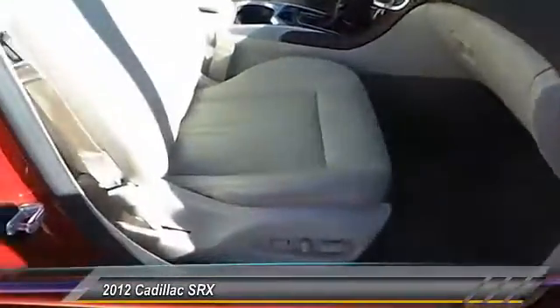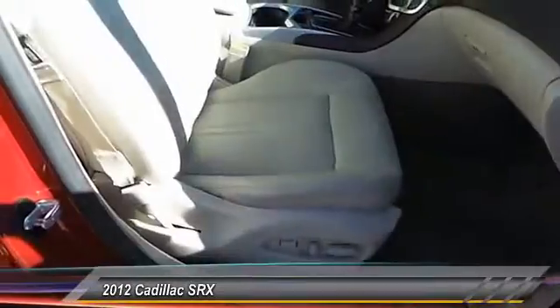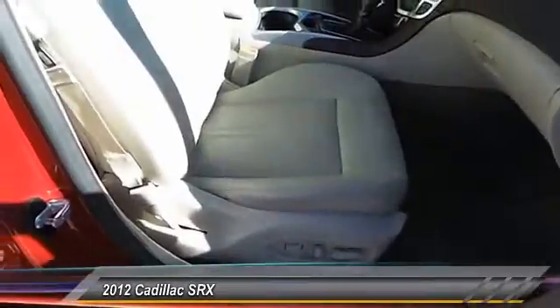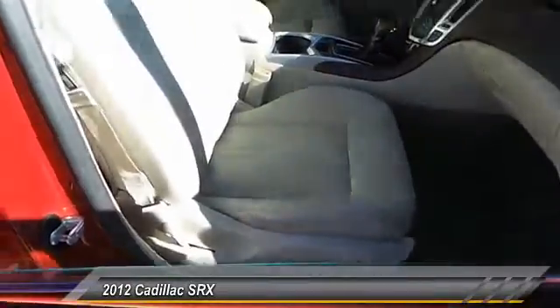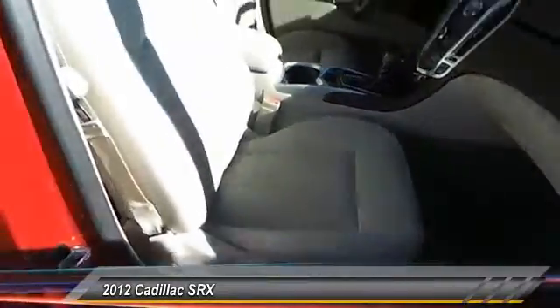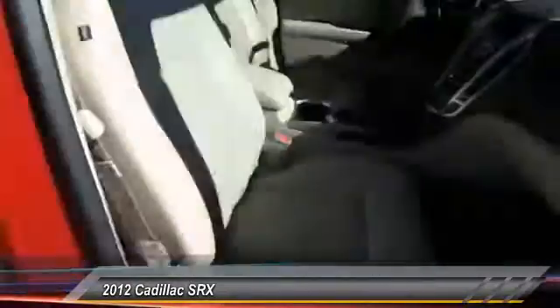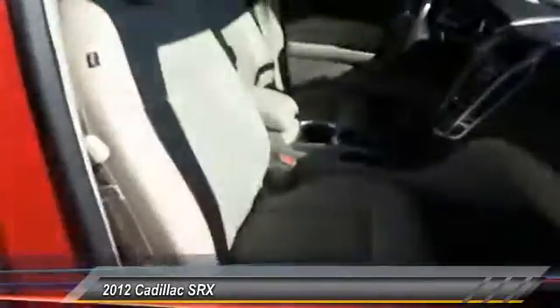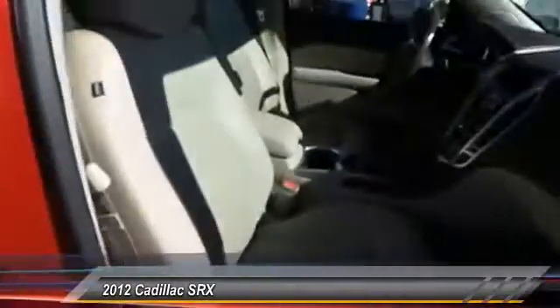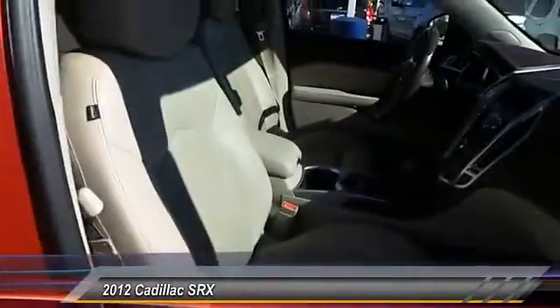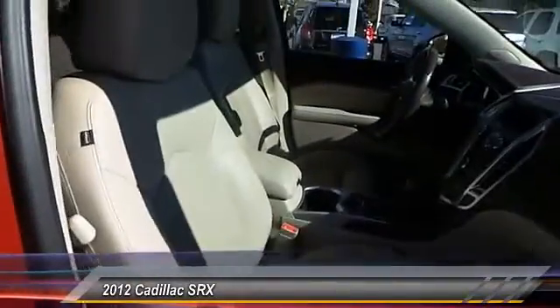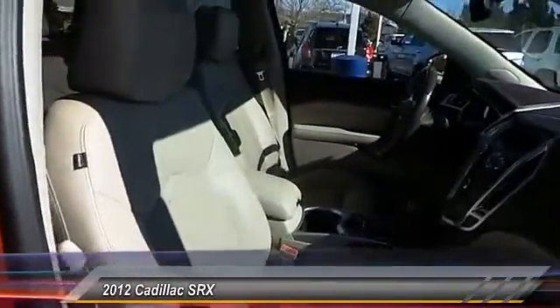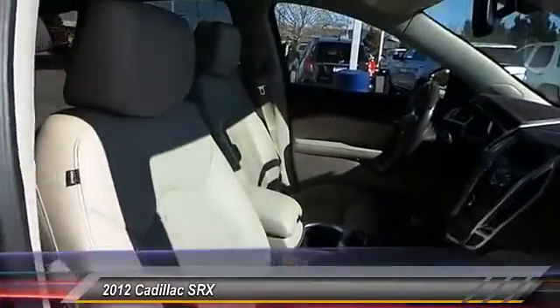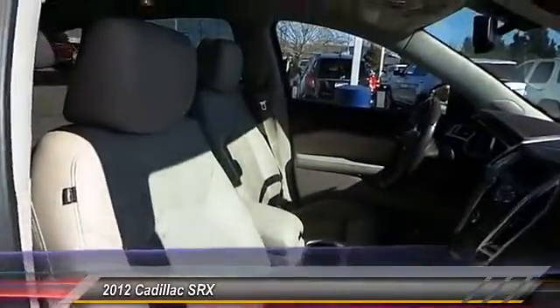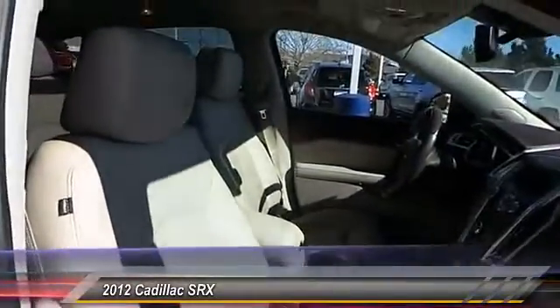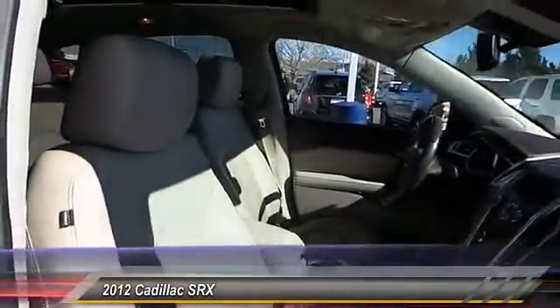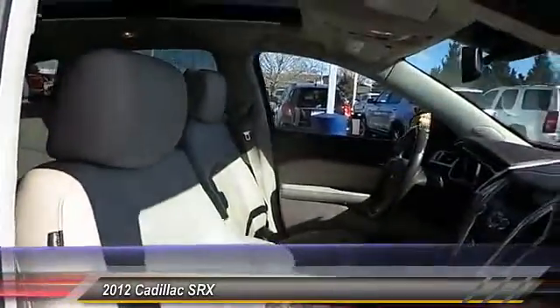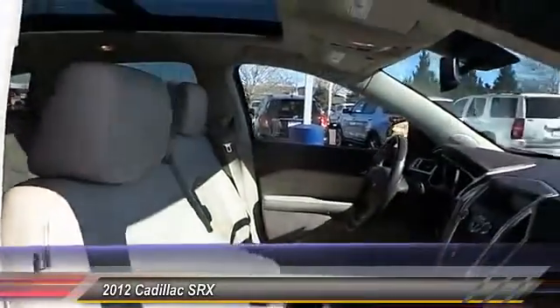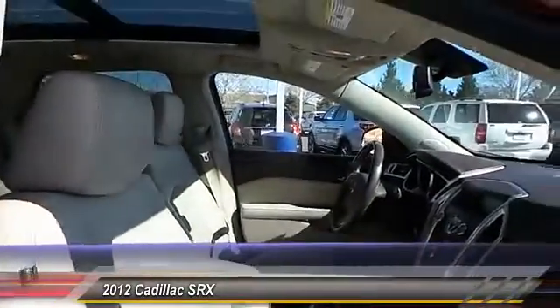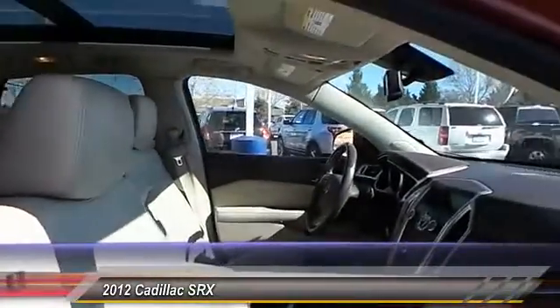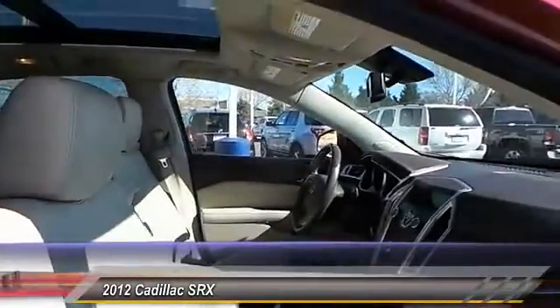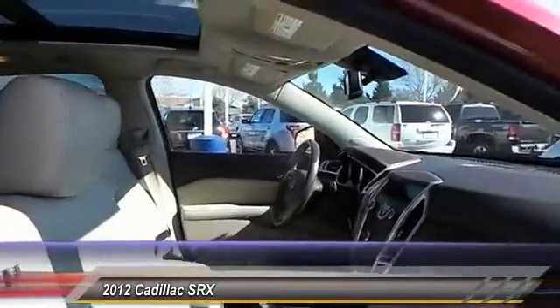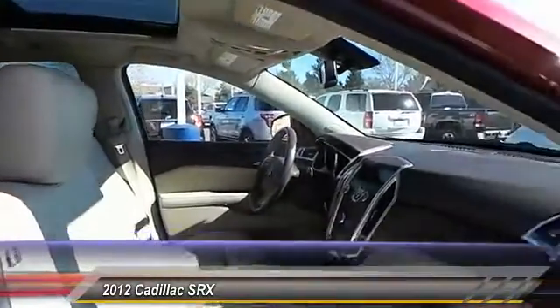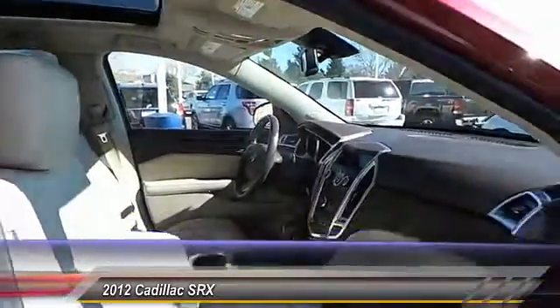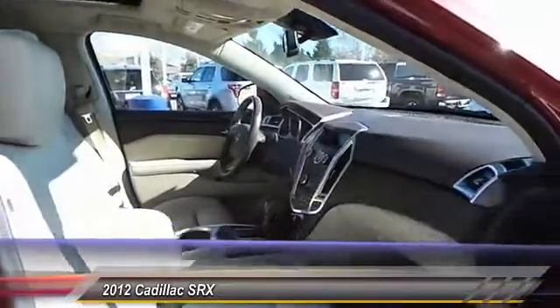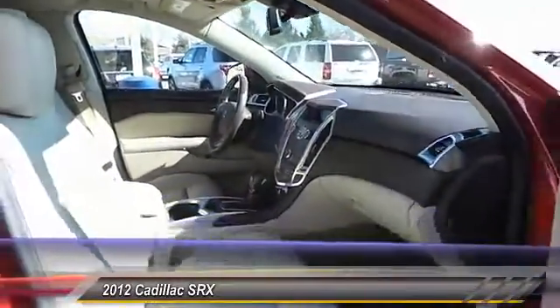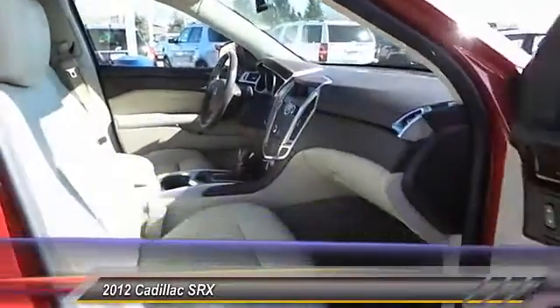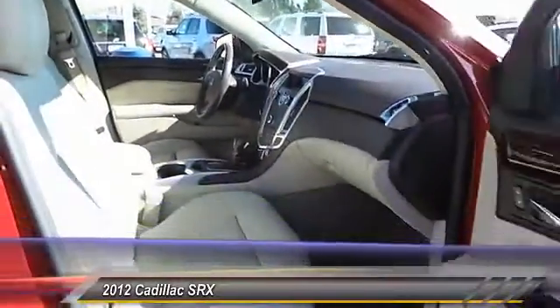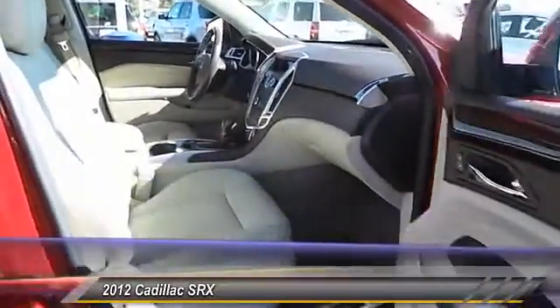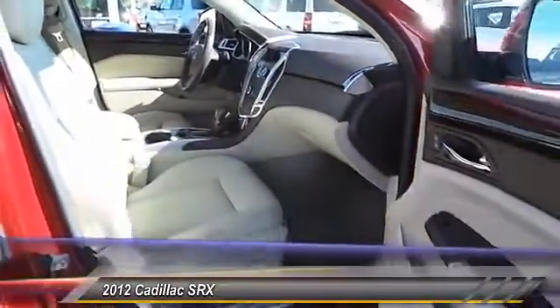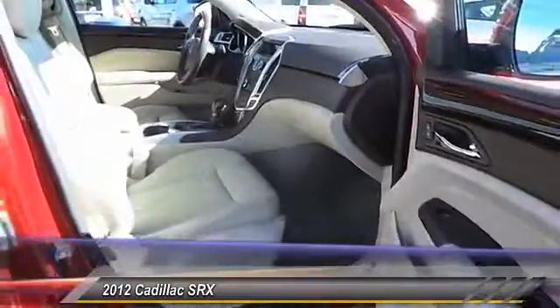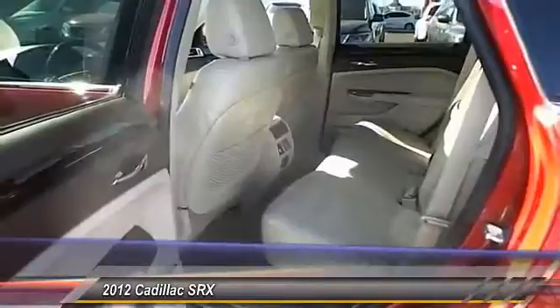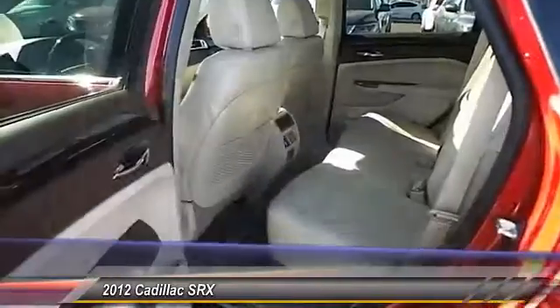And it's priced below $30,000. This vehicle has less than 30,000 miles.